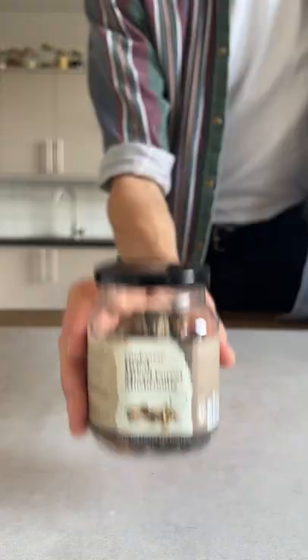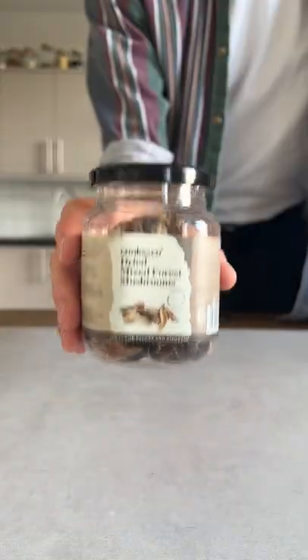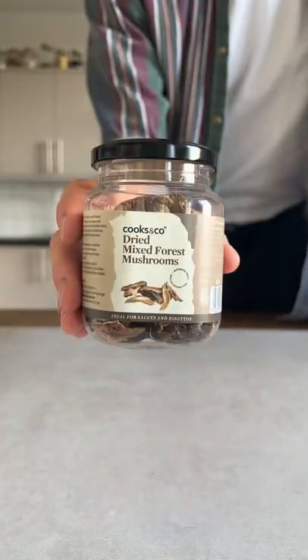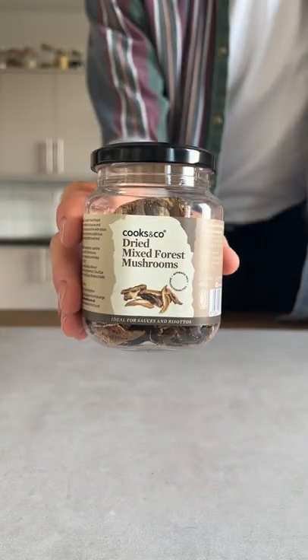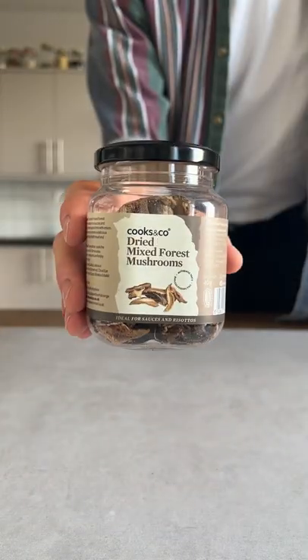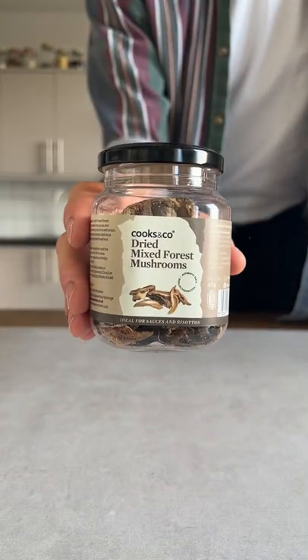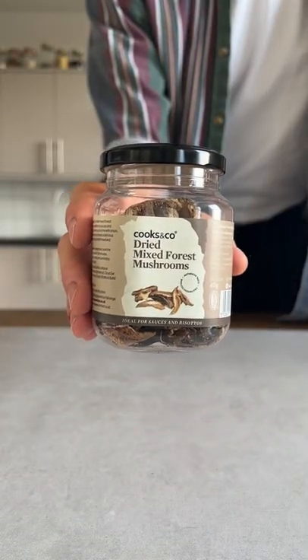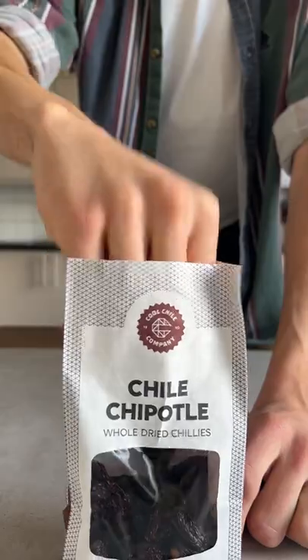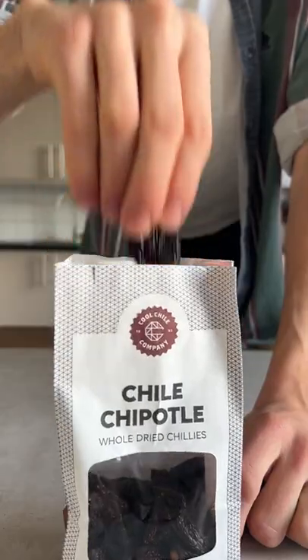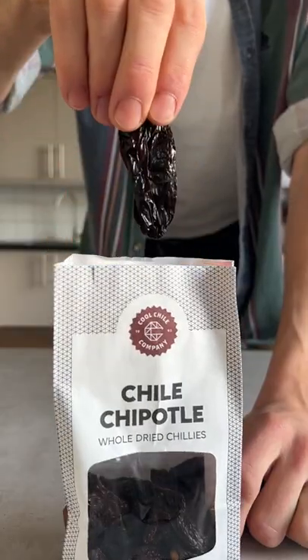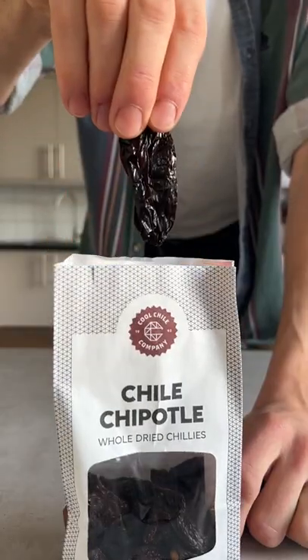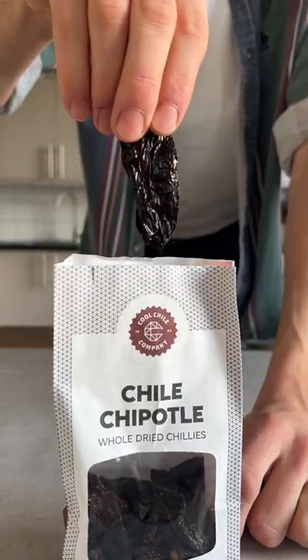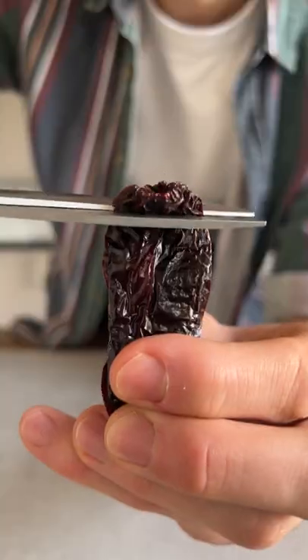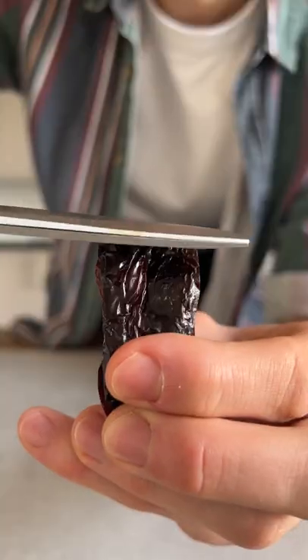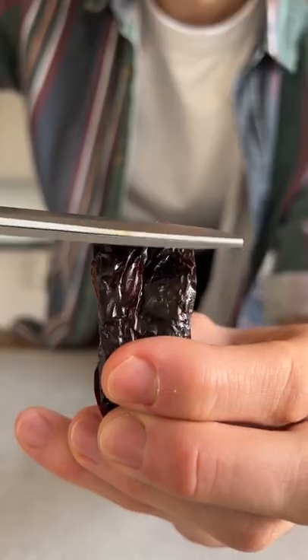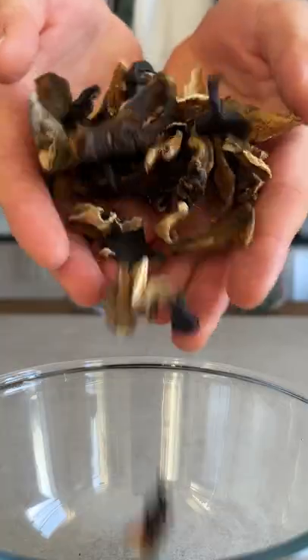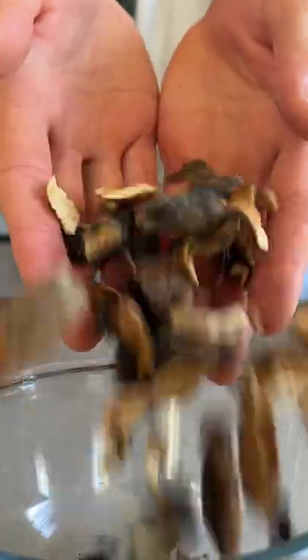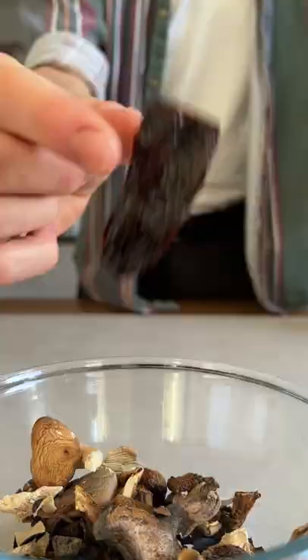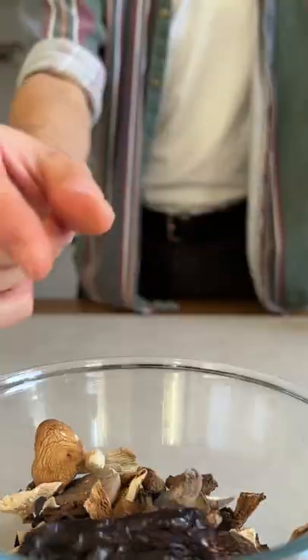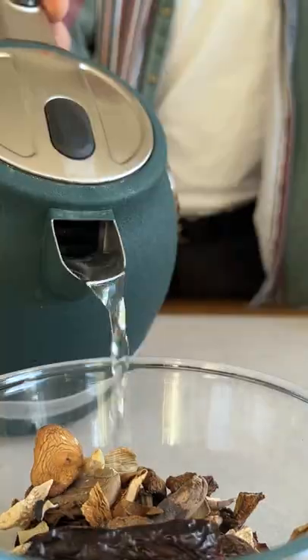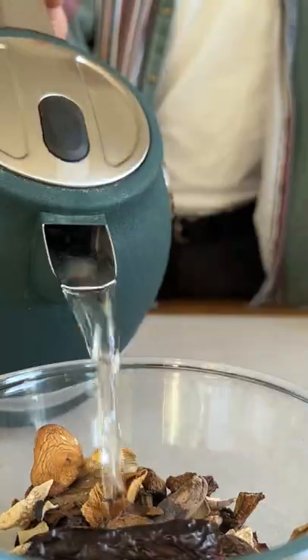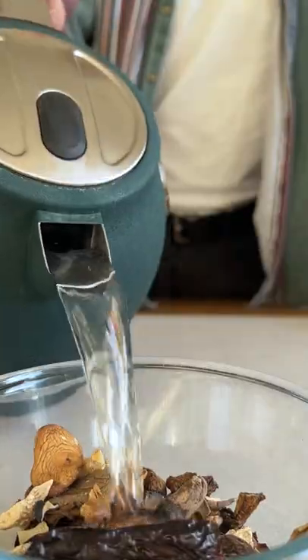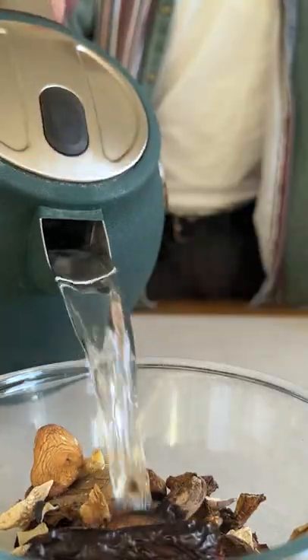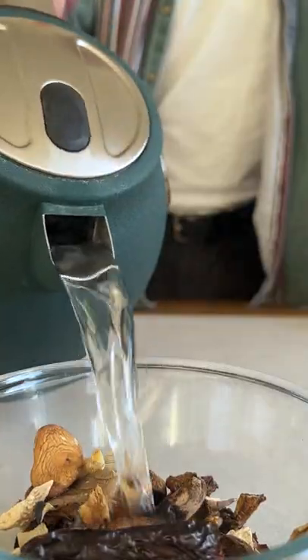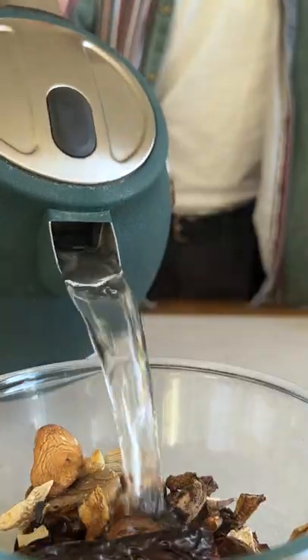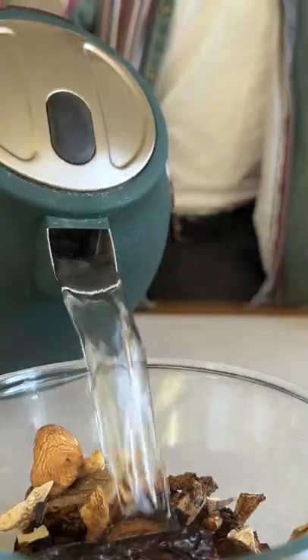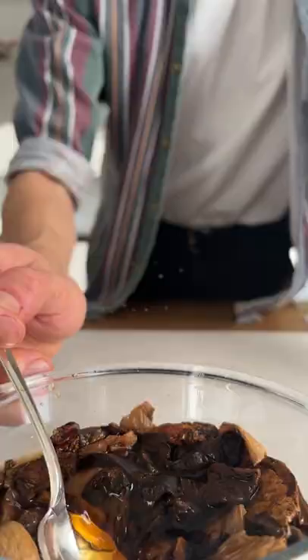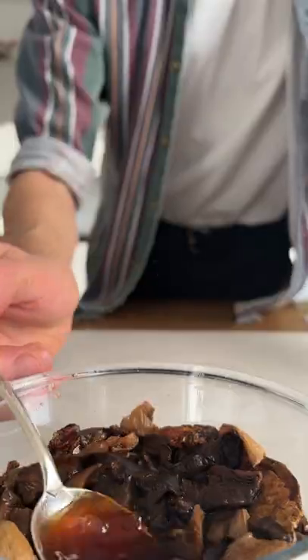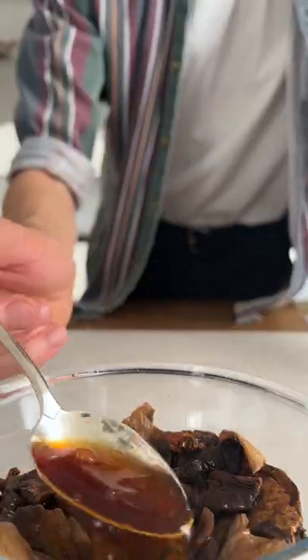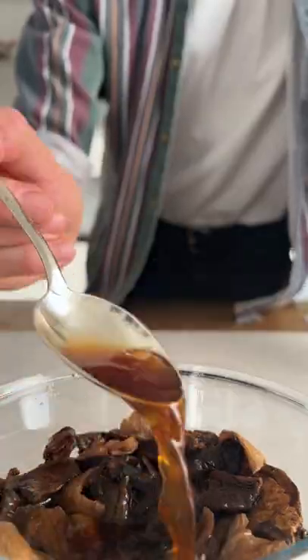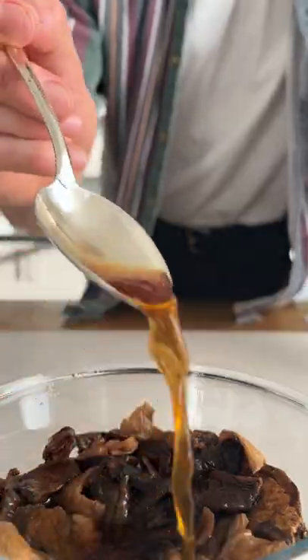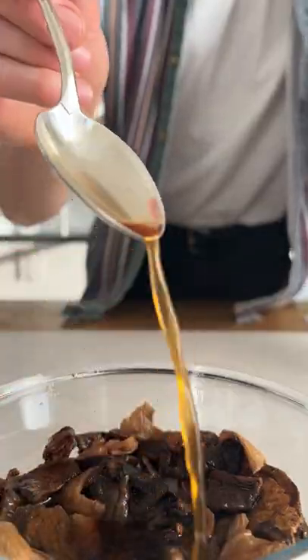Dried wild mushrooms and chipotle chilies — add some boiling water. Now this is your stock.